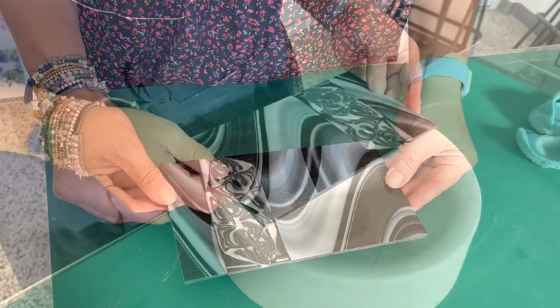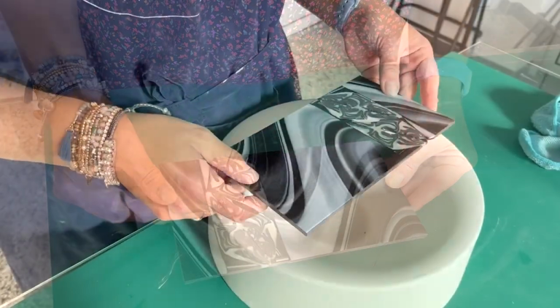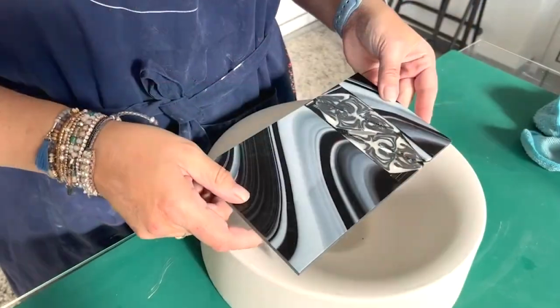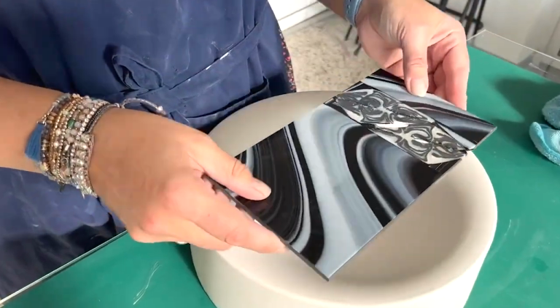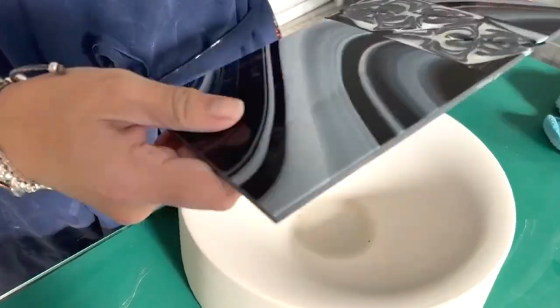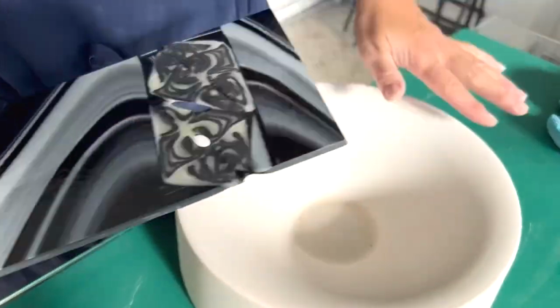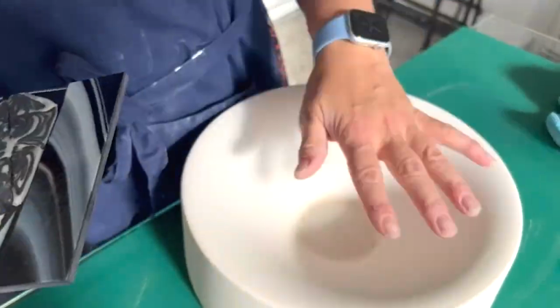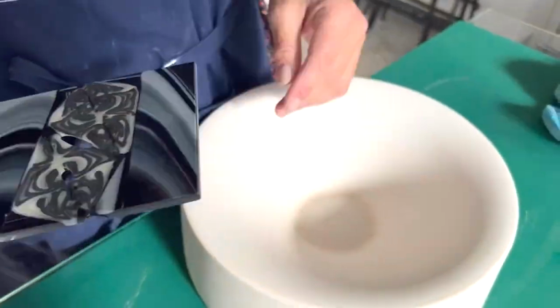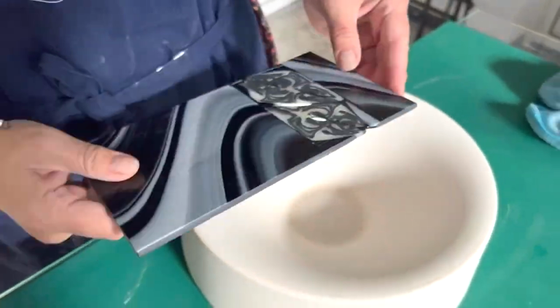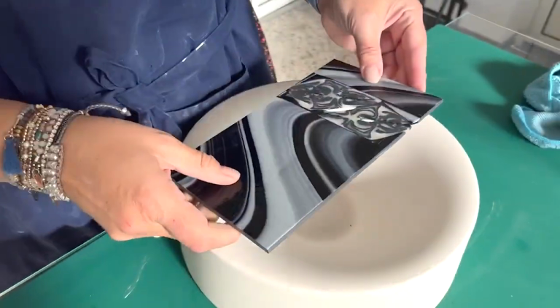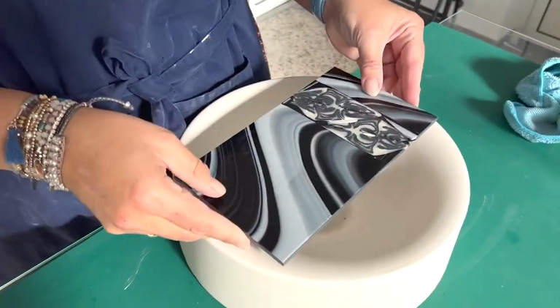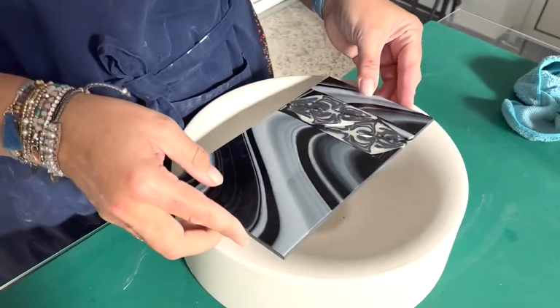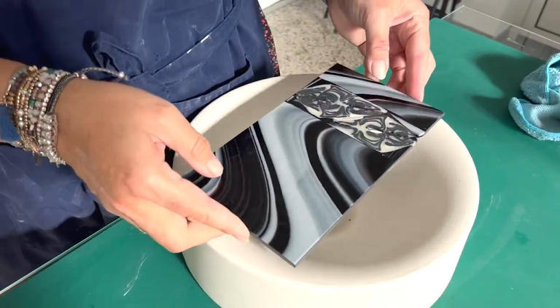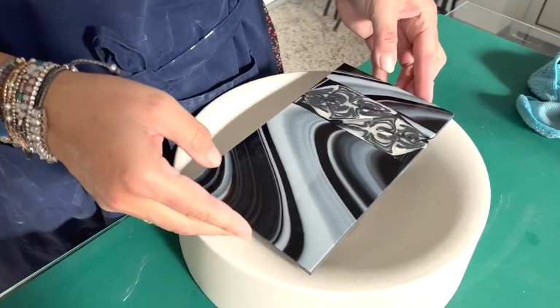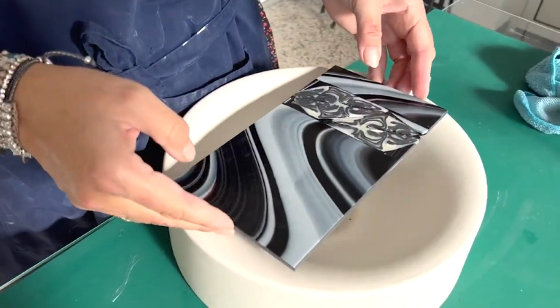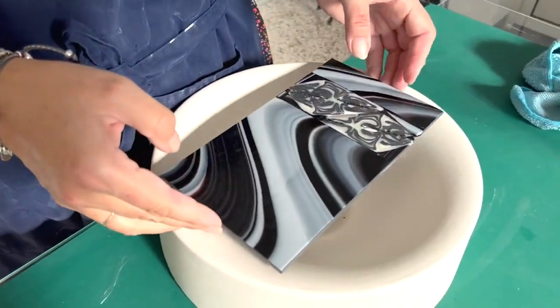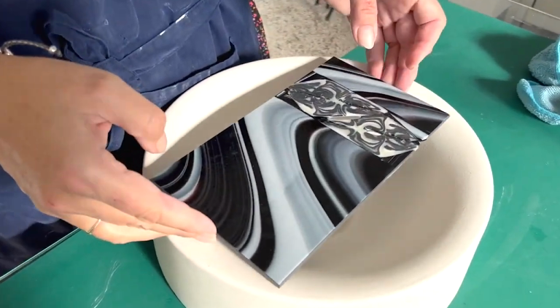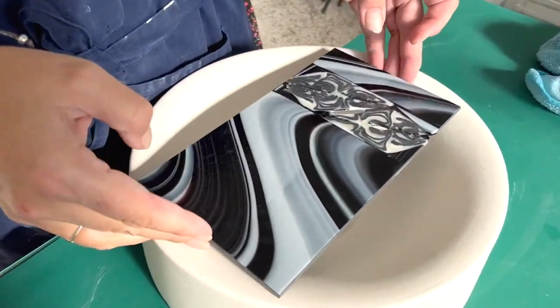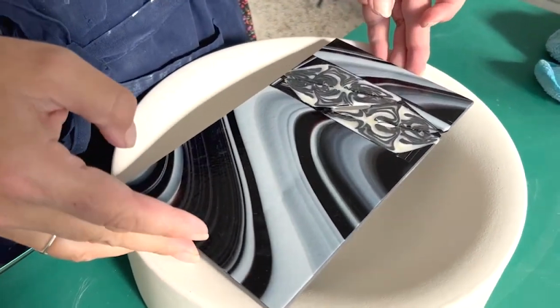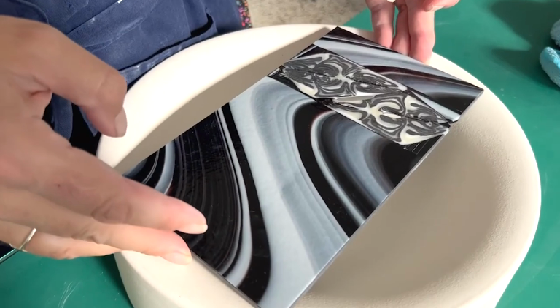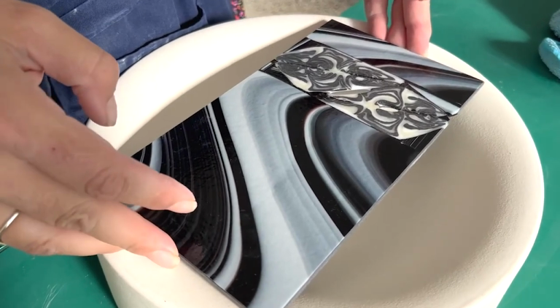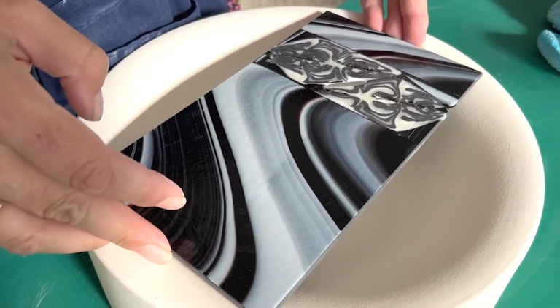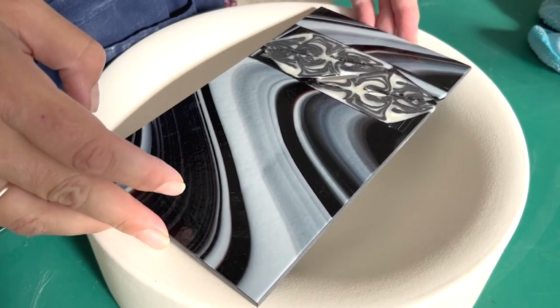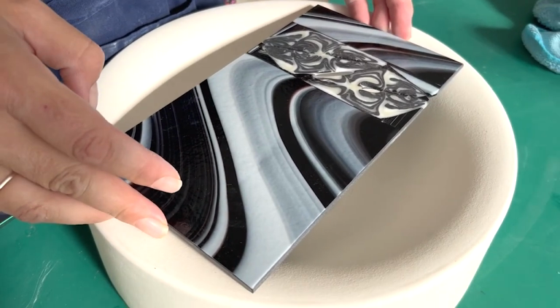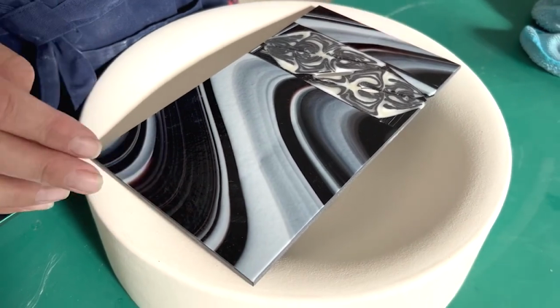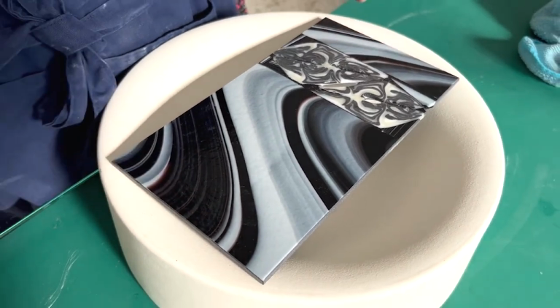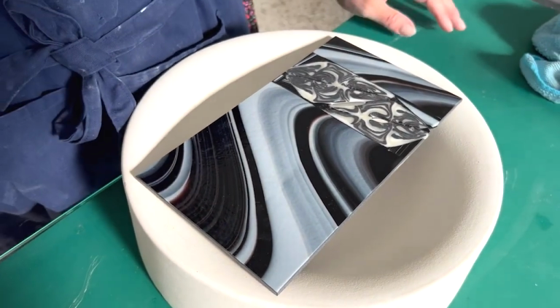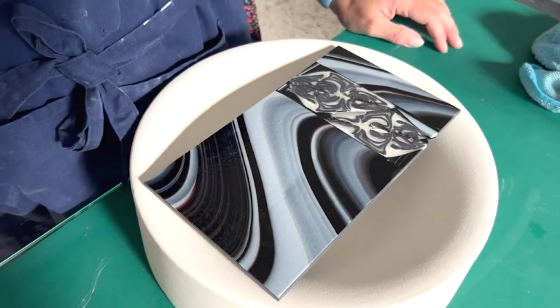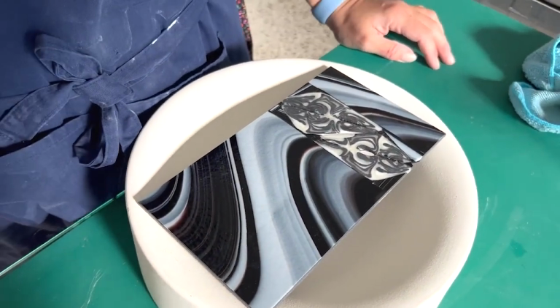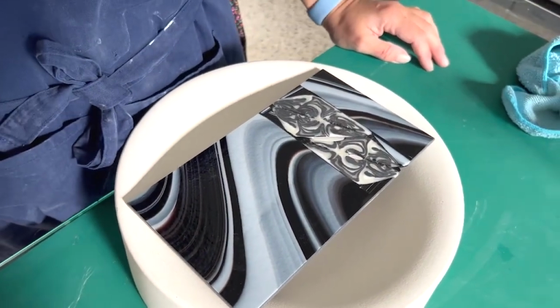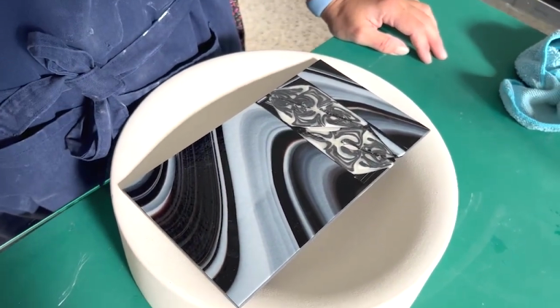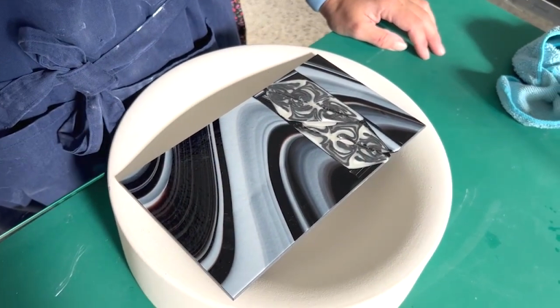So here is this. I'm using a round mould — I quite like using round moulds for square things. I'm just going to put this in the kiln like this and we'll see how it is when it comes out.